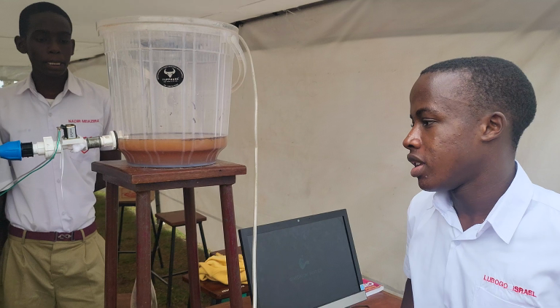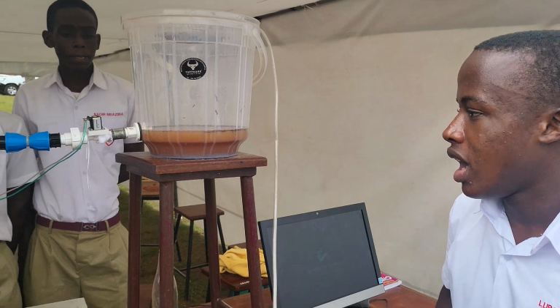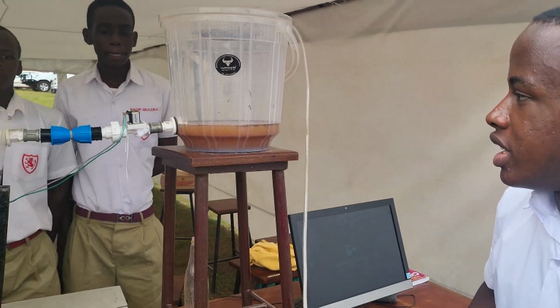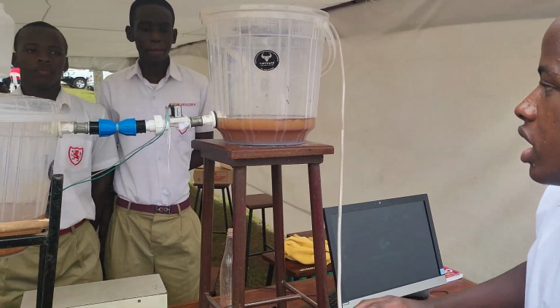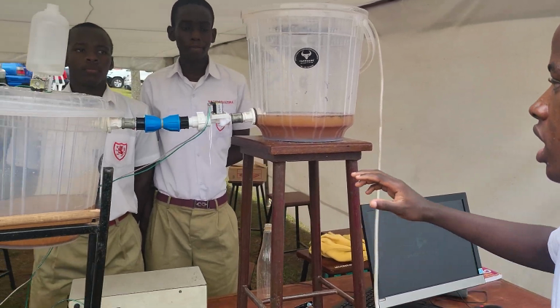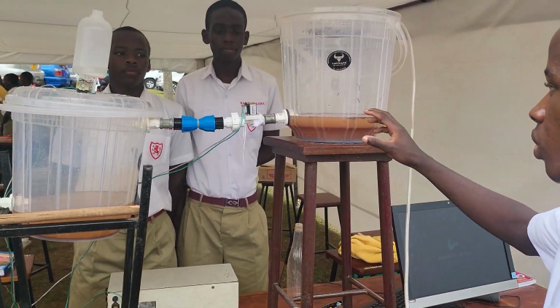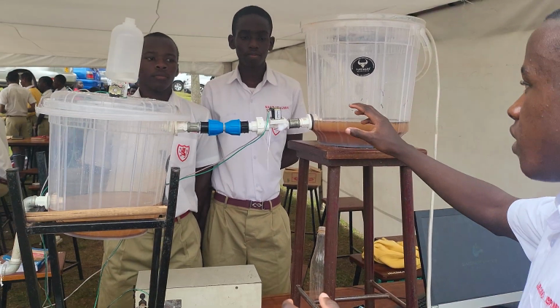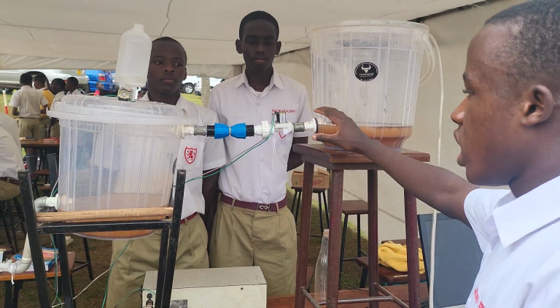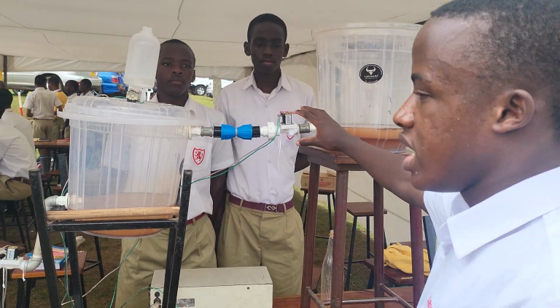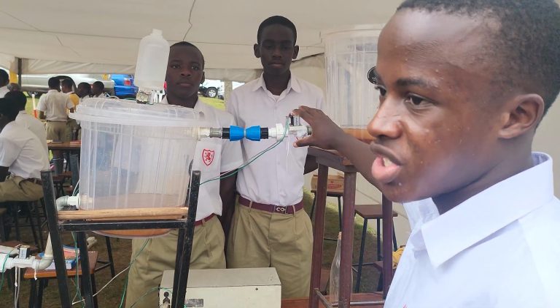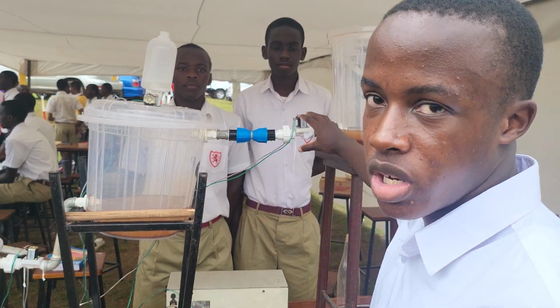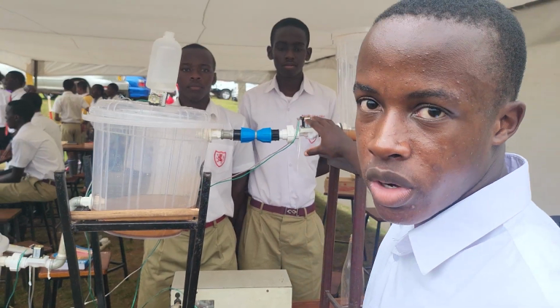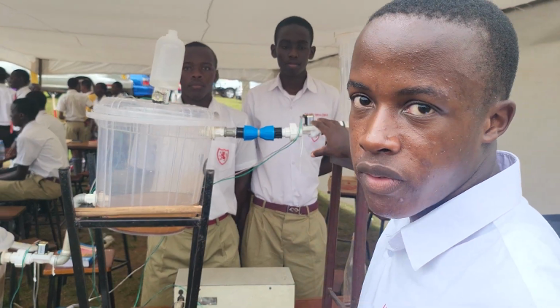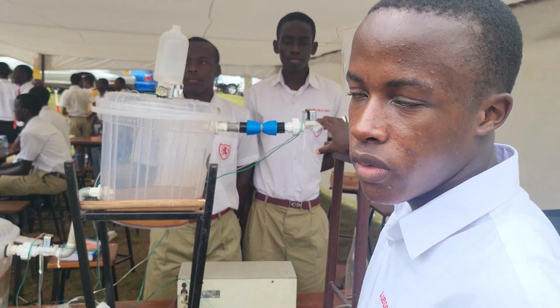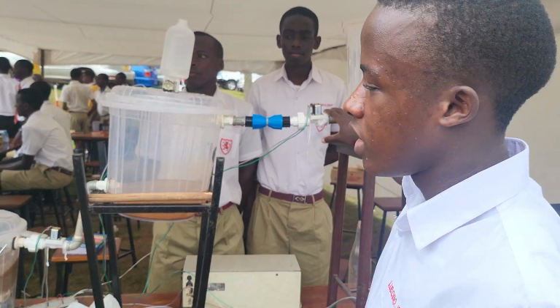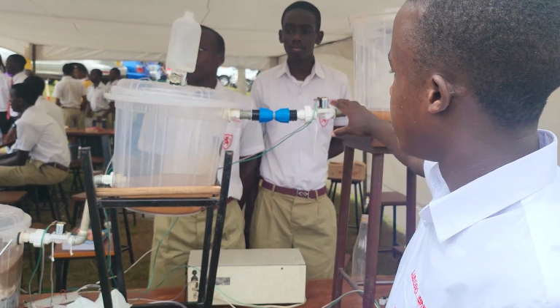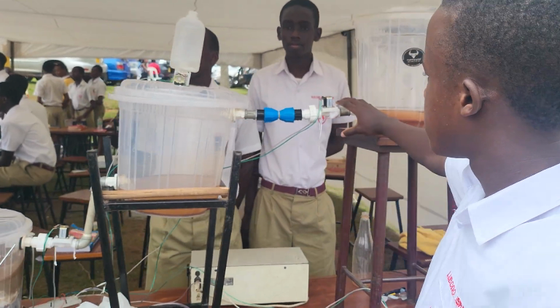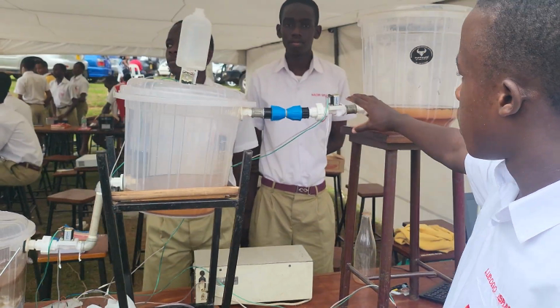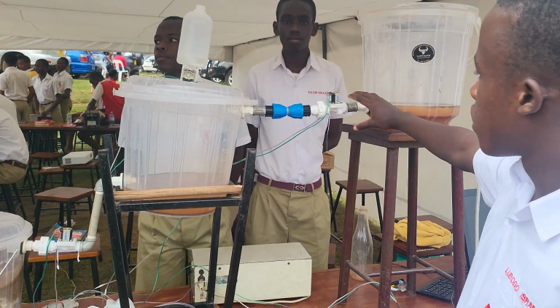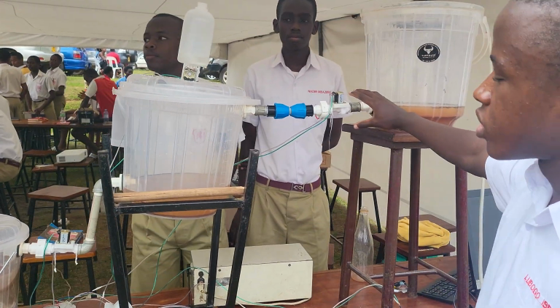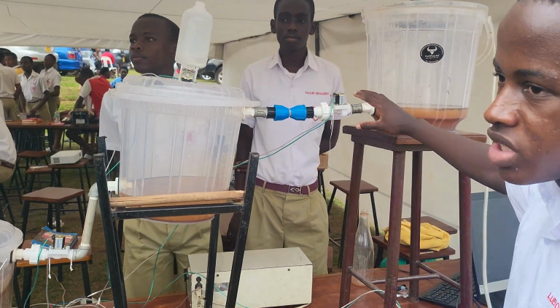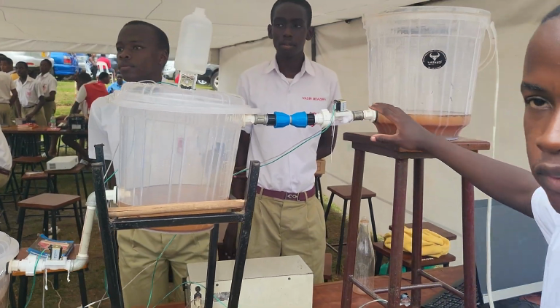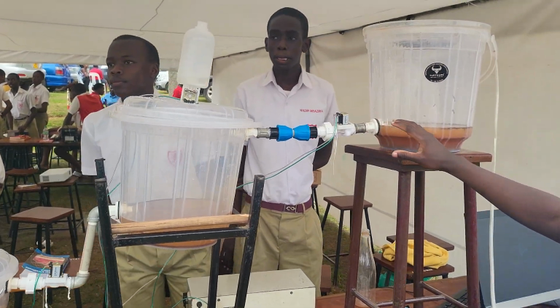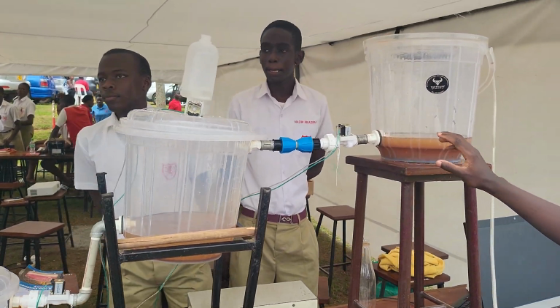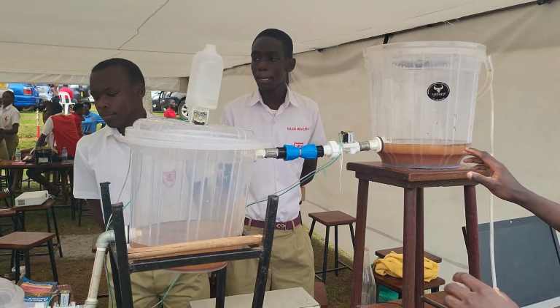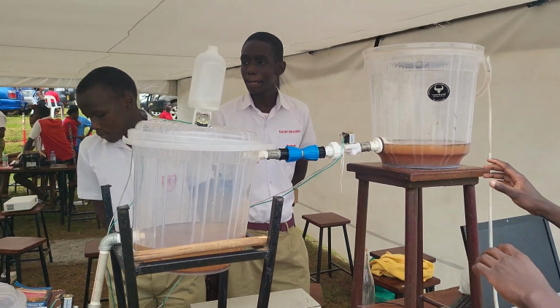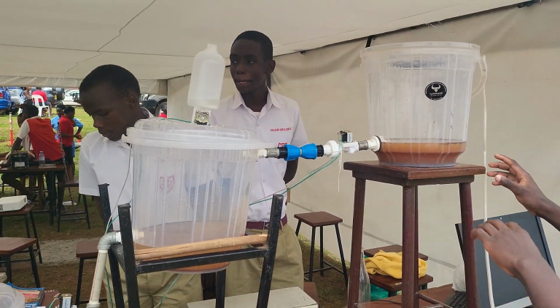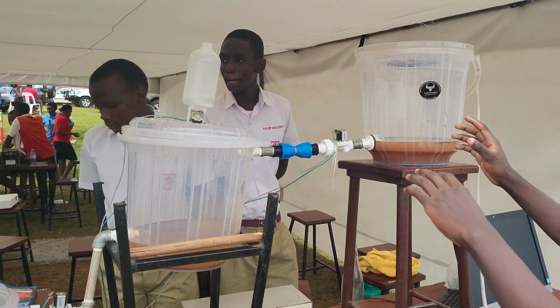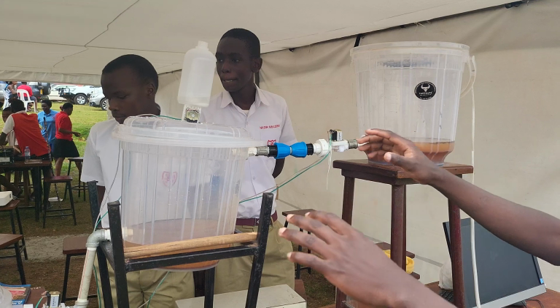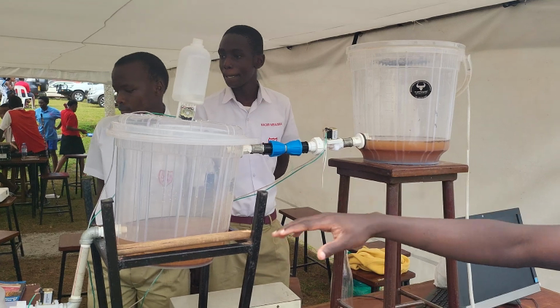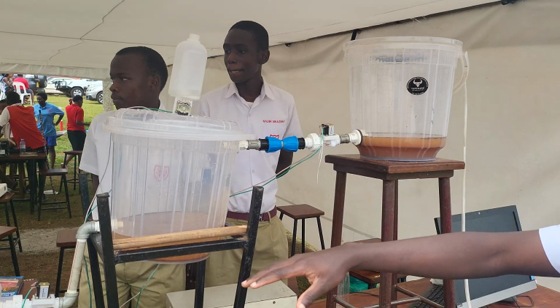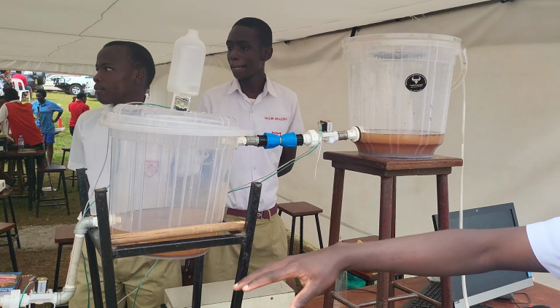And we have here a solenoid valve. This valve controls the flow of water into the rest of the tanks.